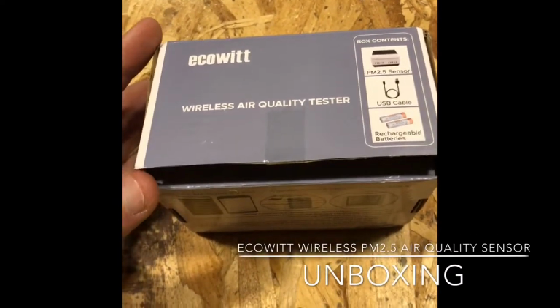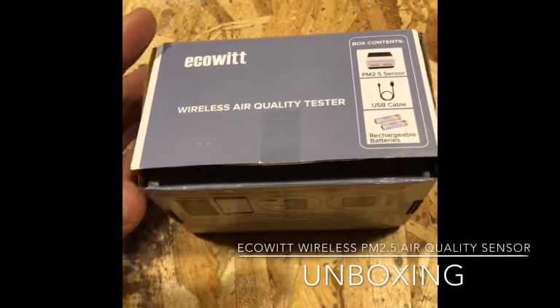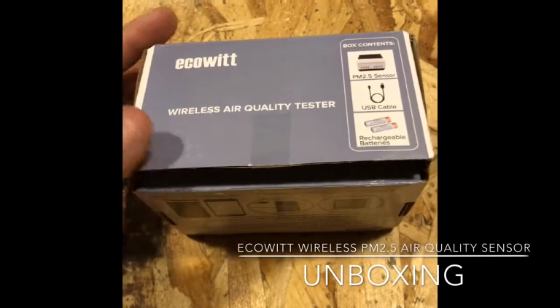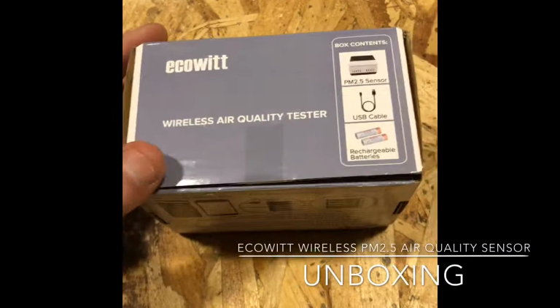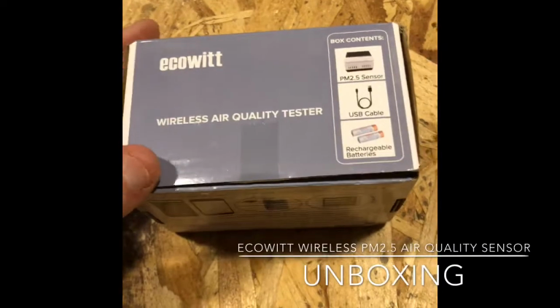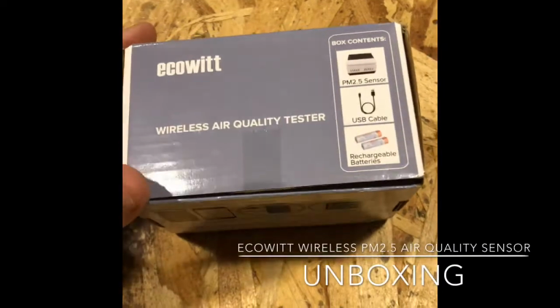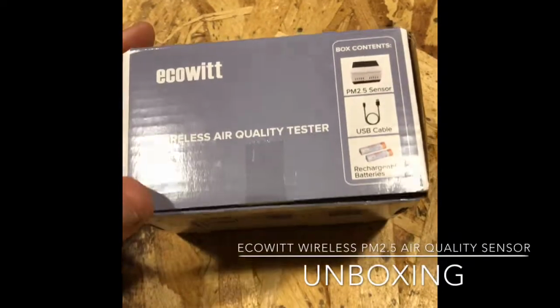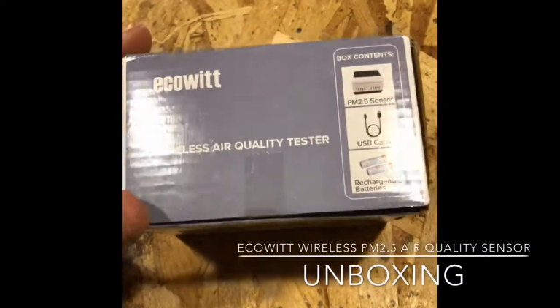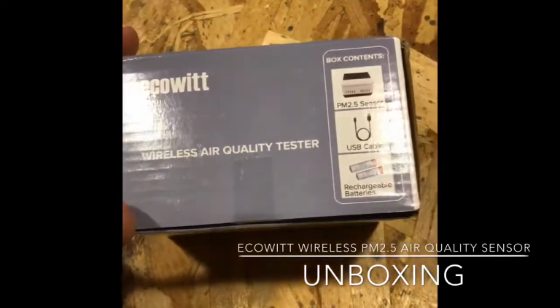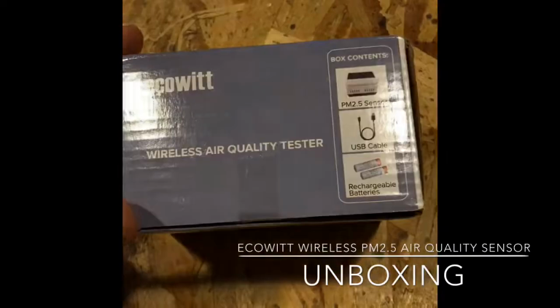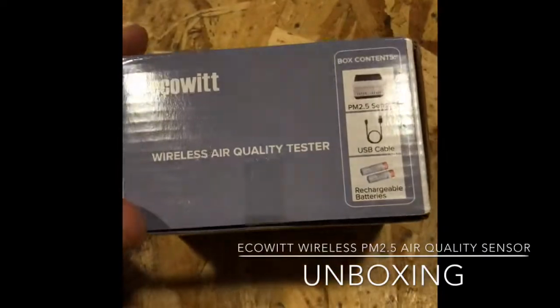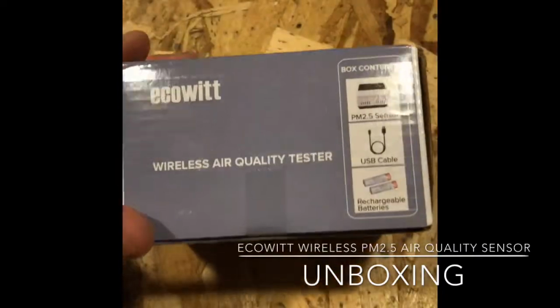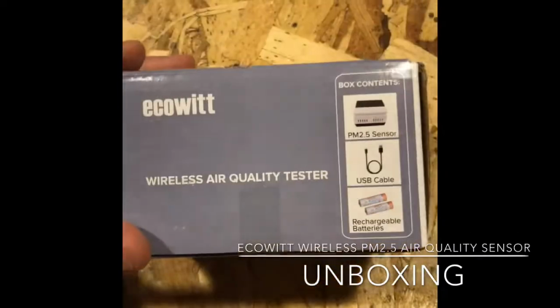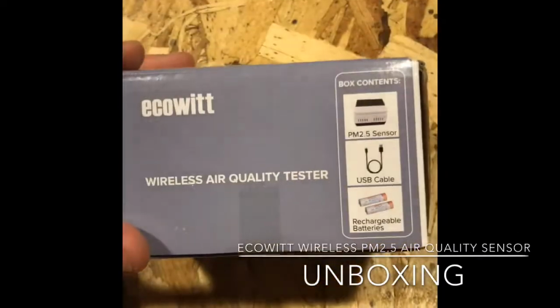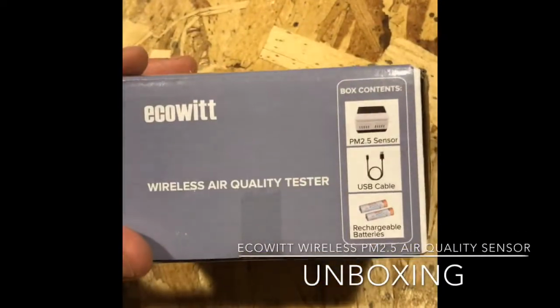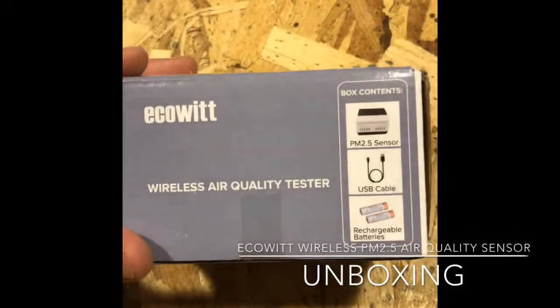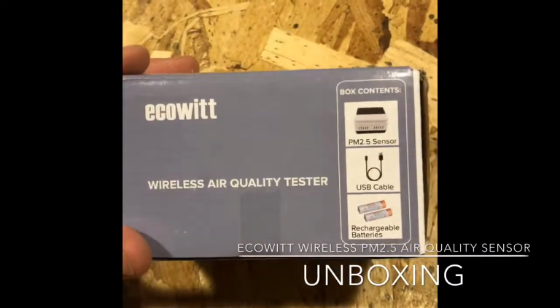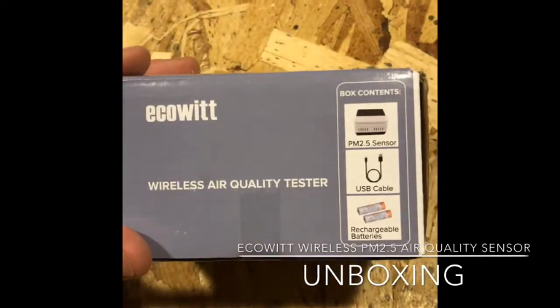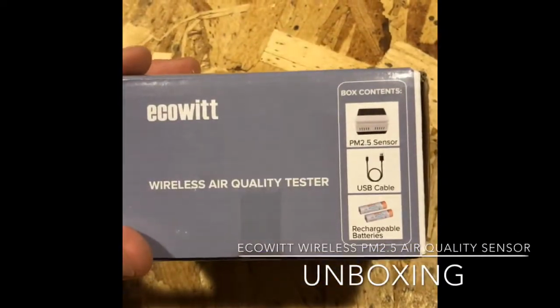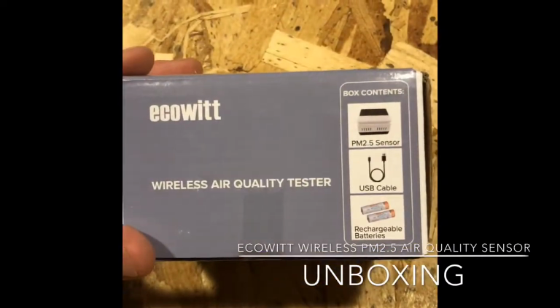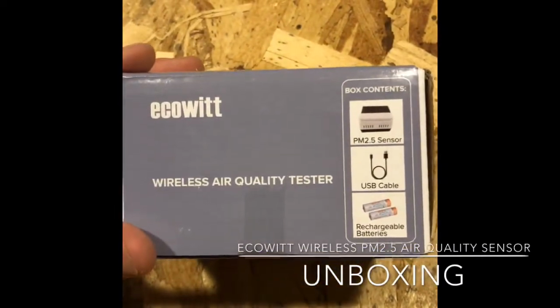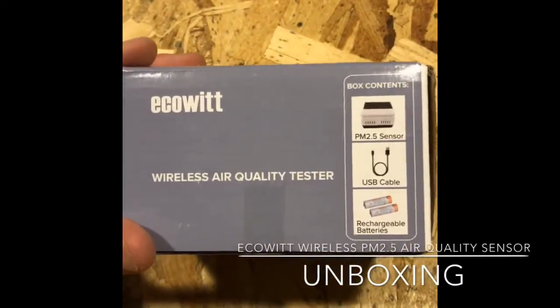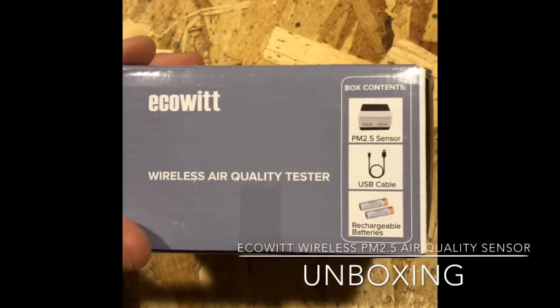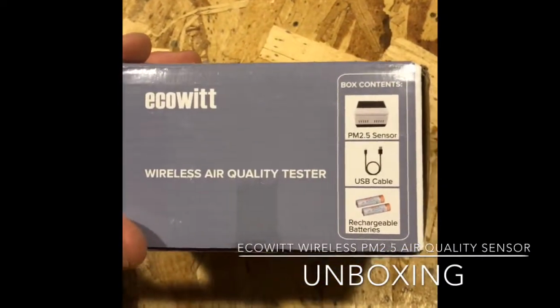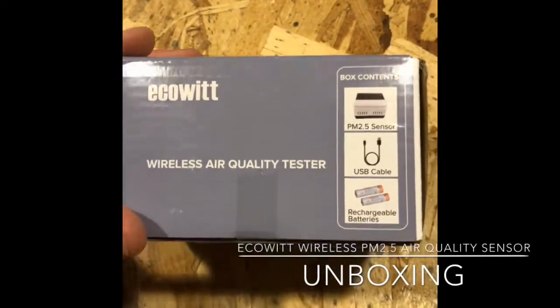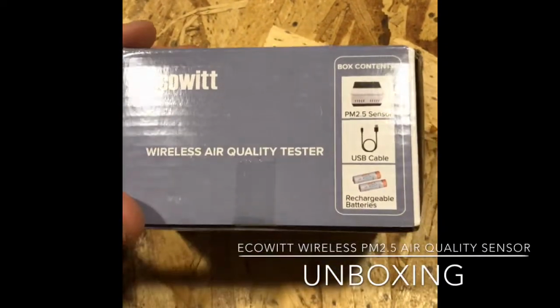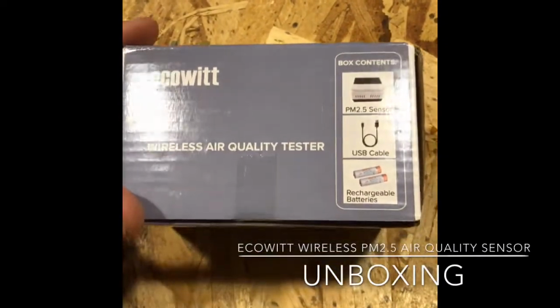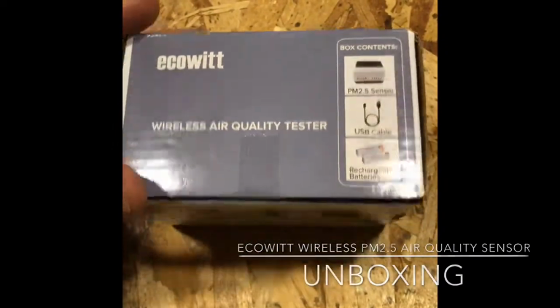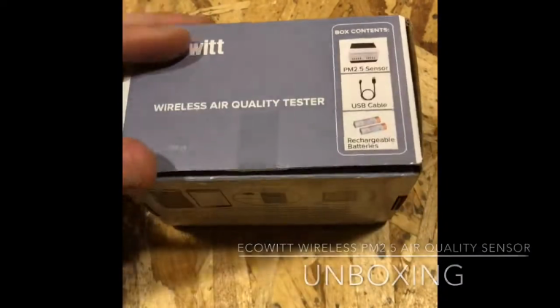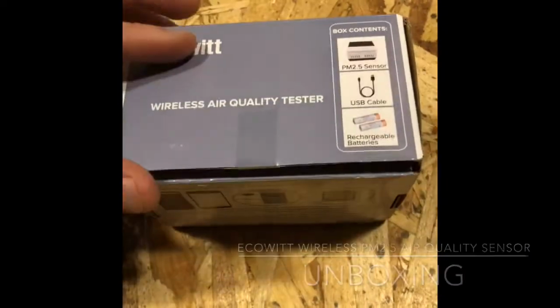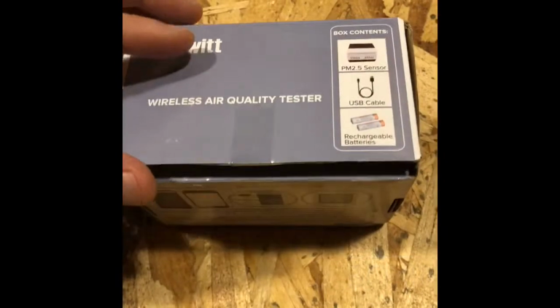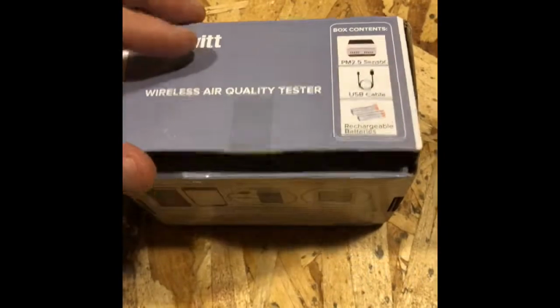It comes with the sensor, a USB cable, and two rechargeable batteries.